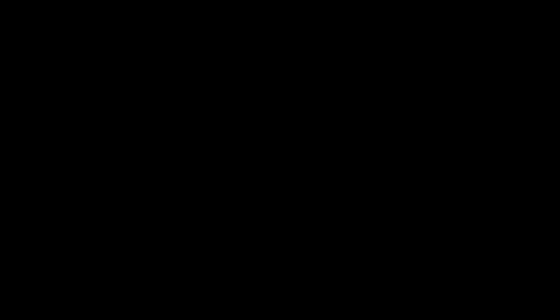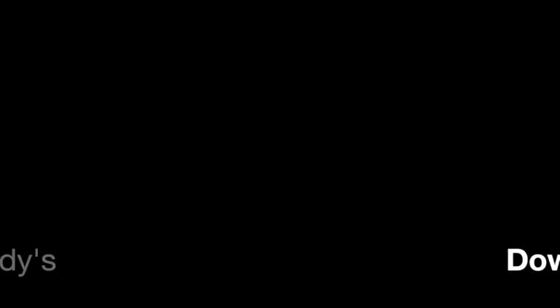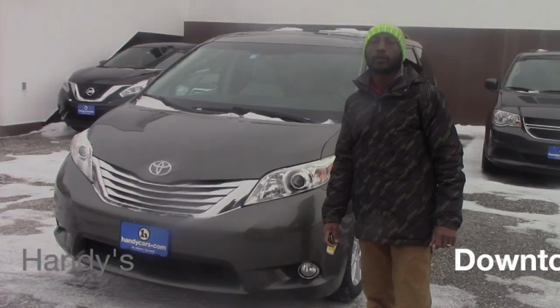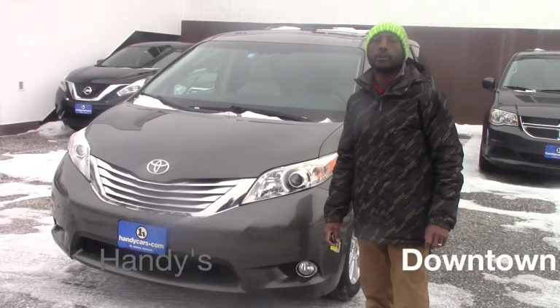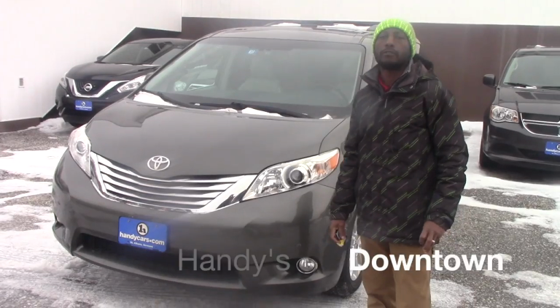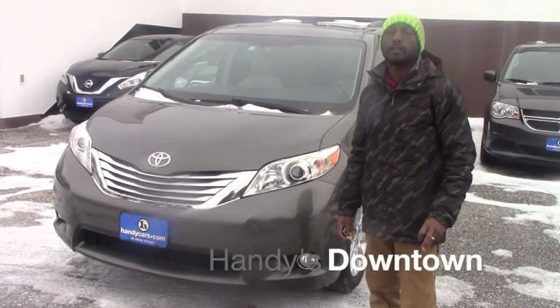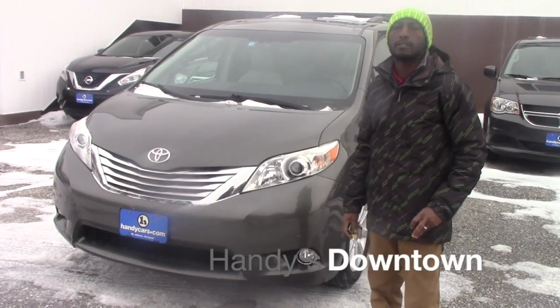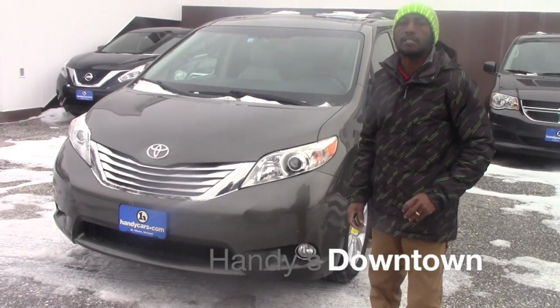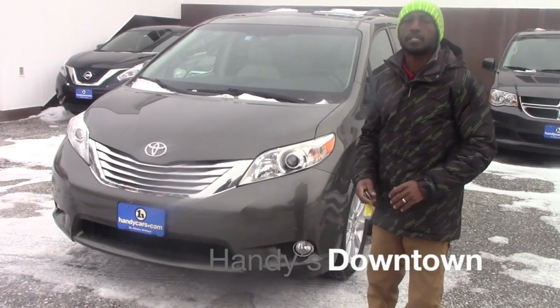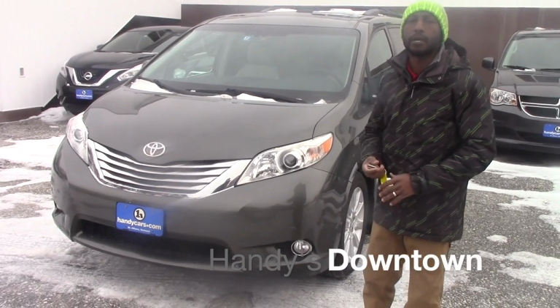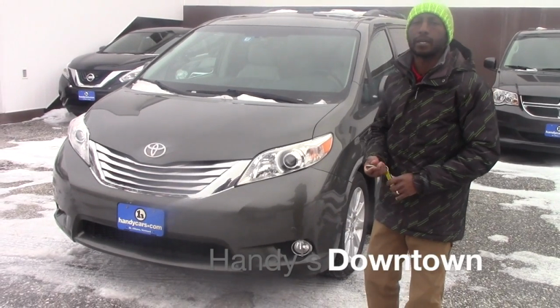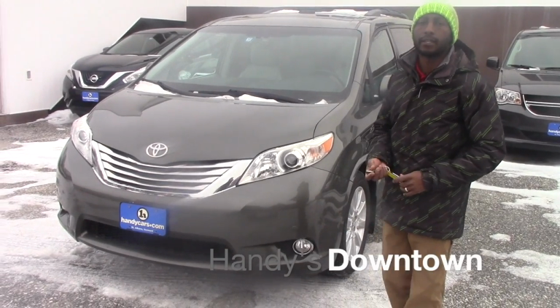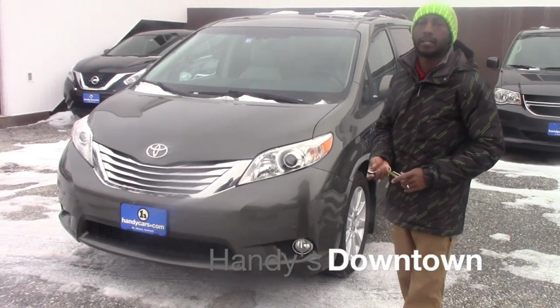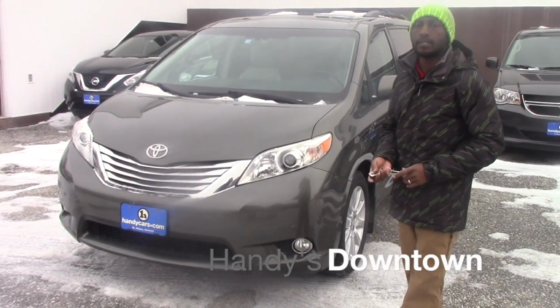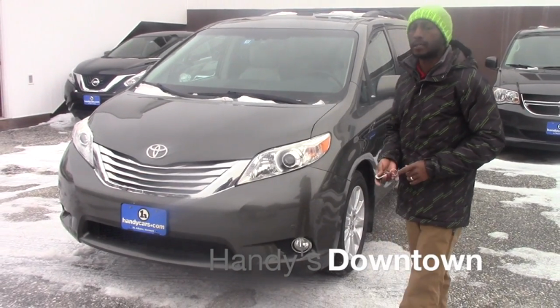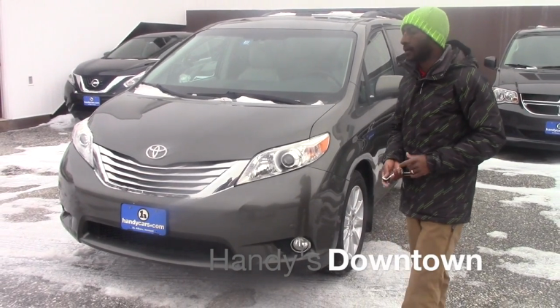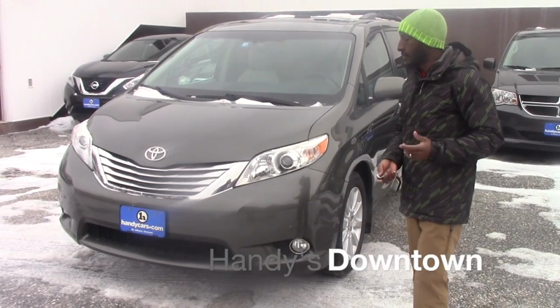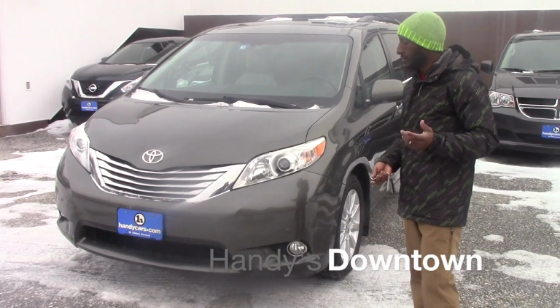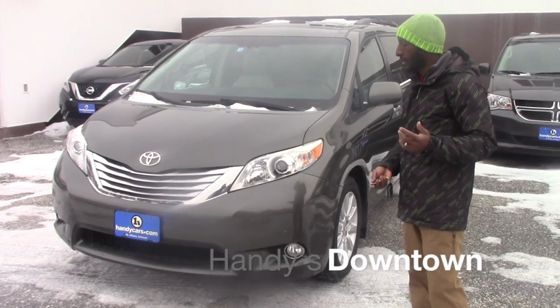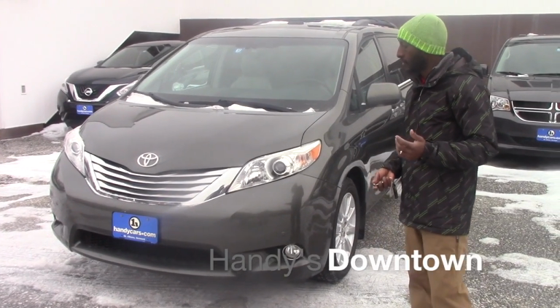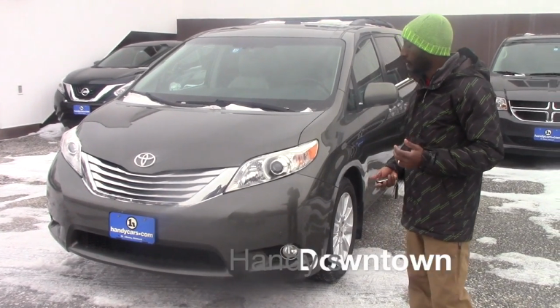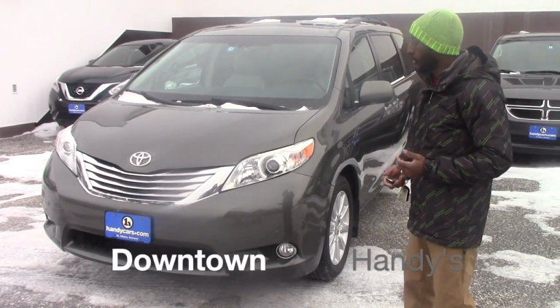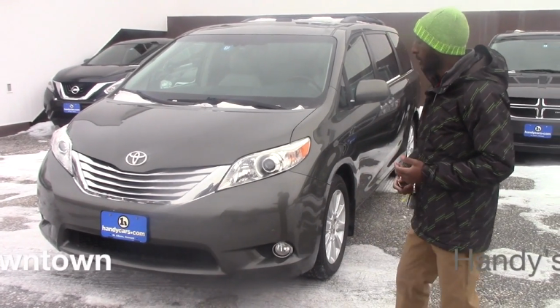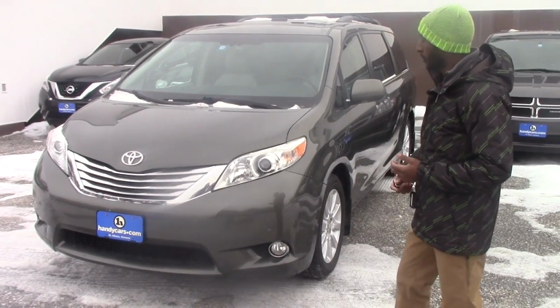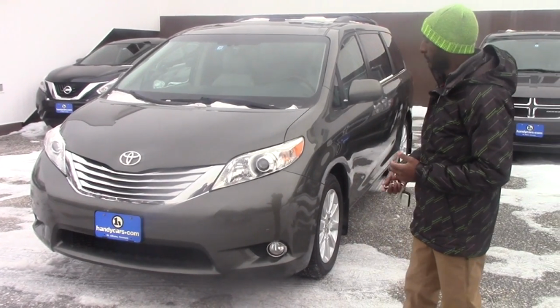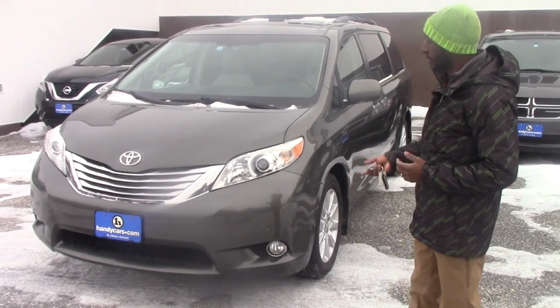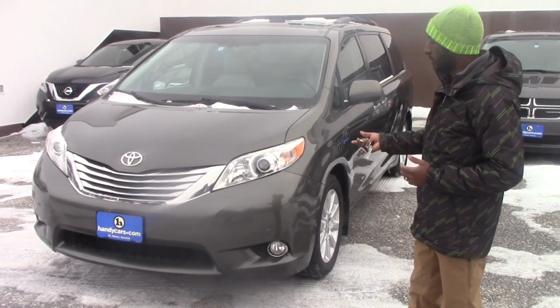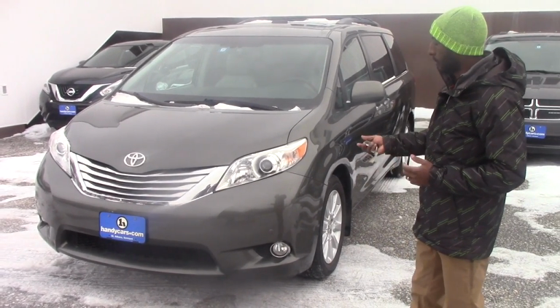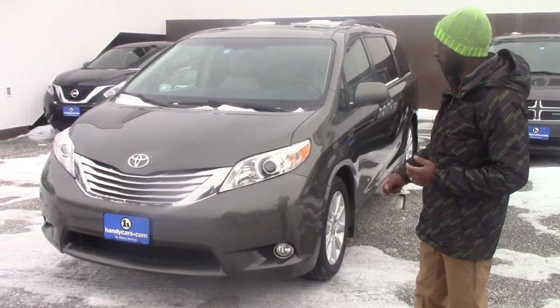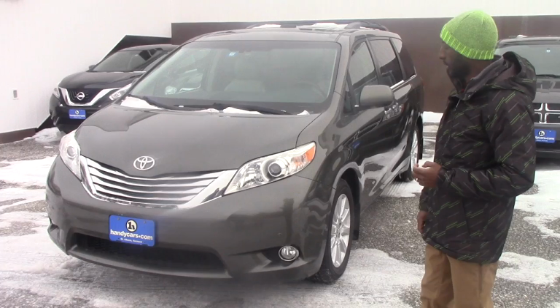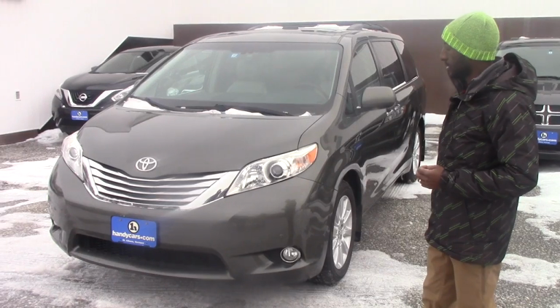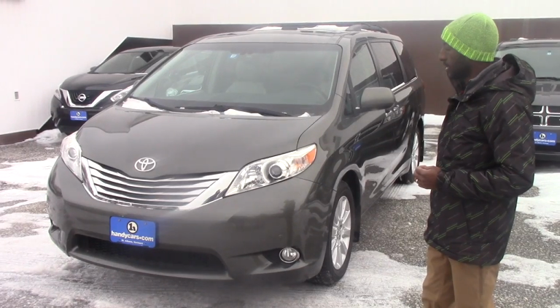Good afternoon Ivan. This is Jamari here at Handisdantown. Thank you for your inquiry on the 2012 Toyota Sienna.